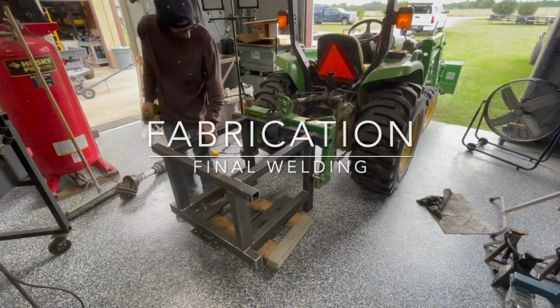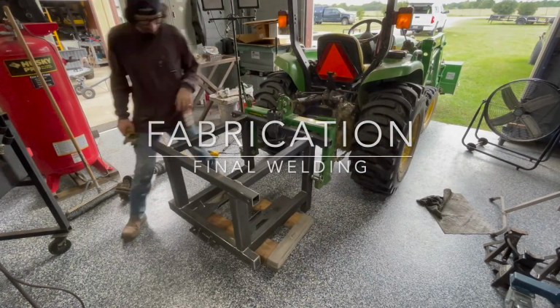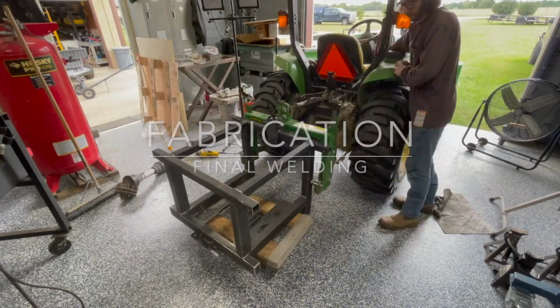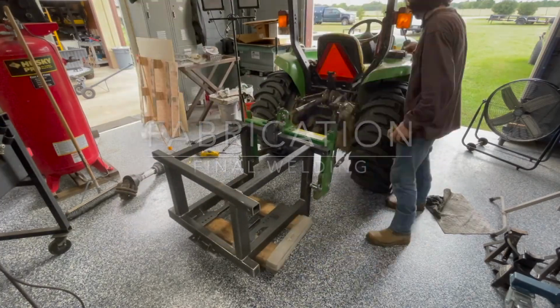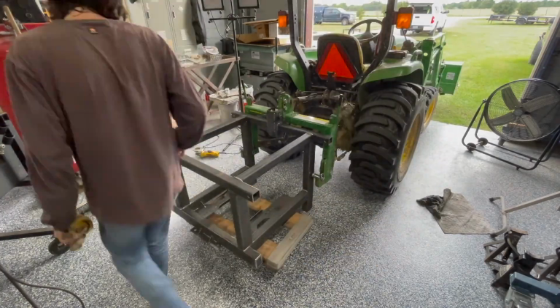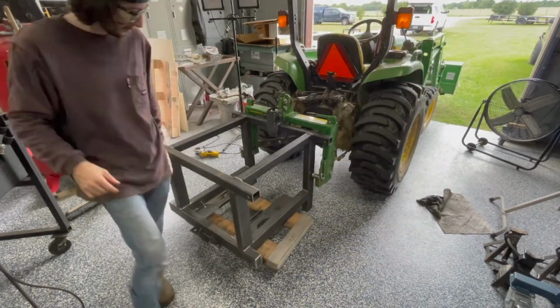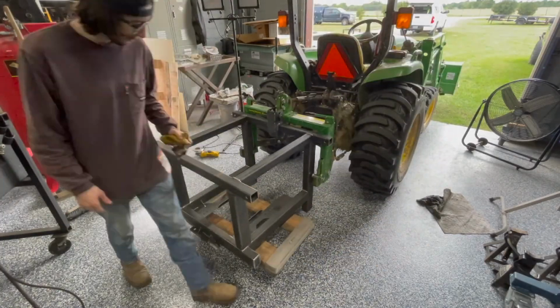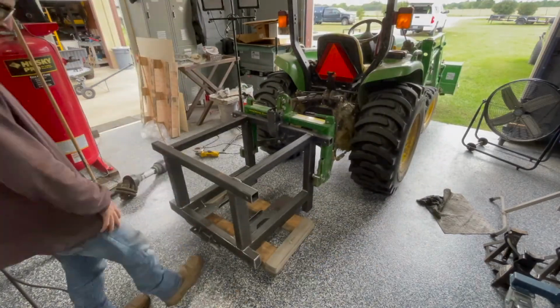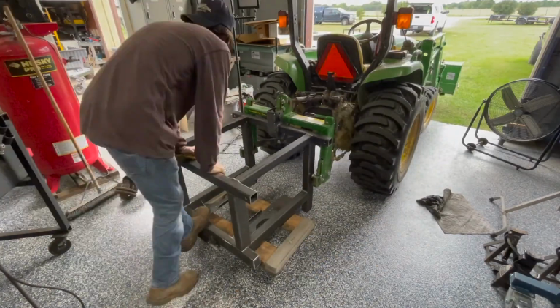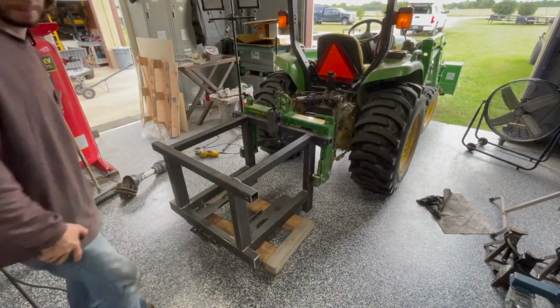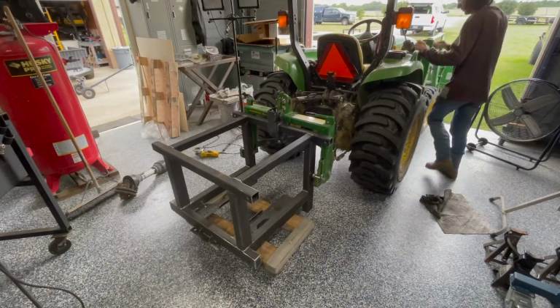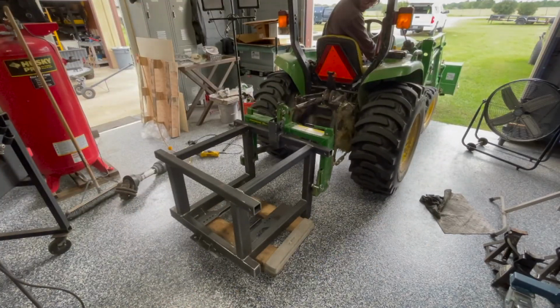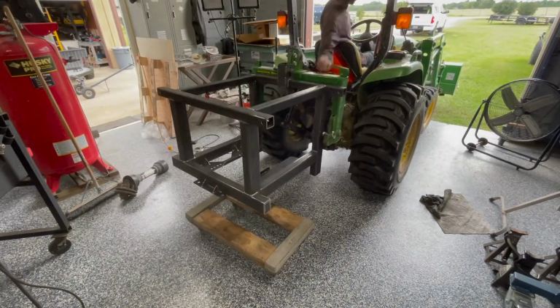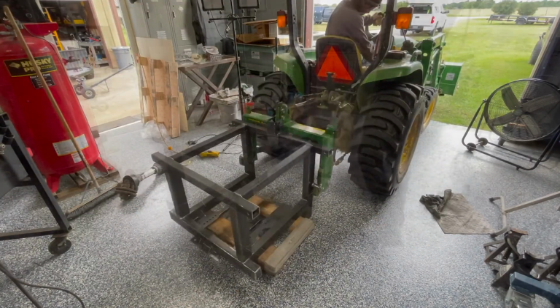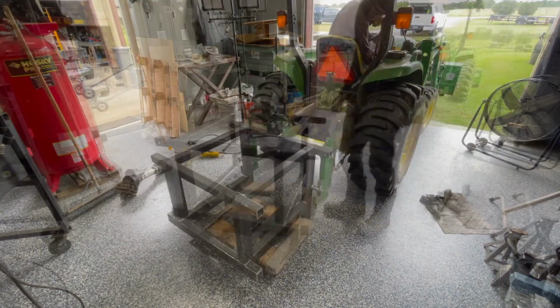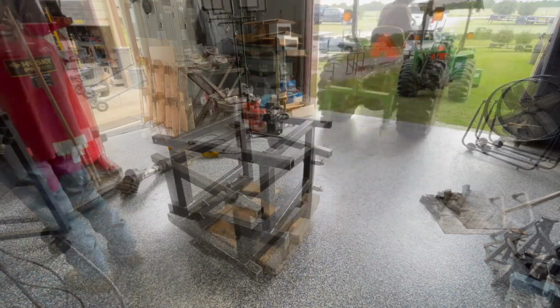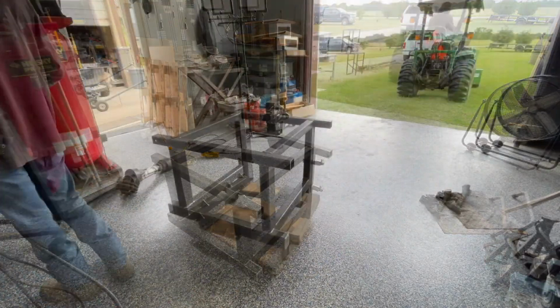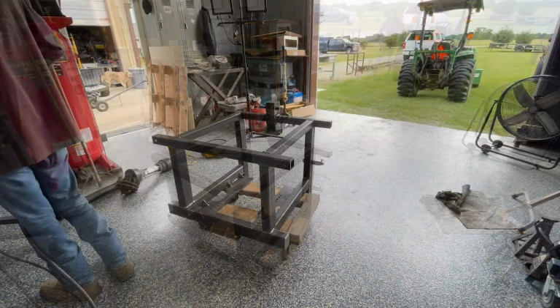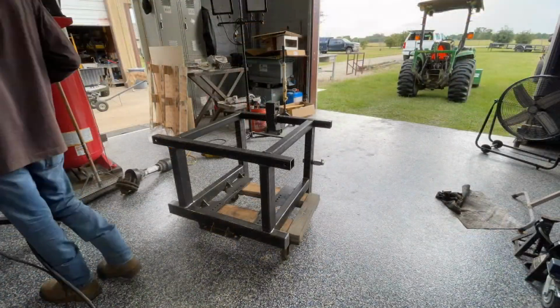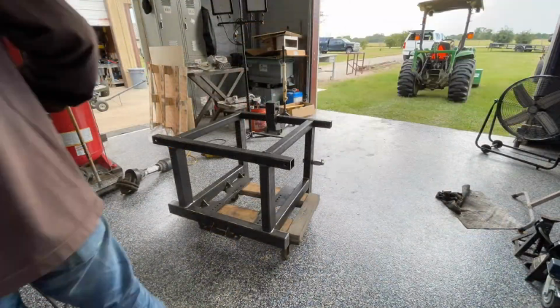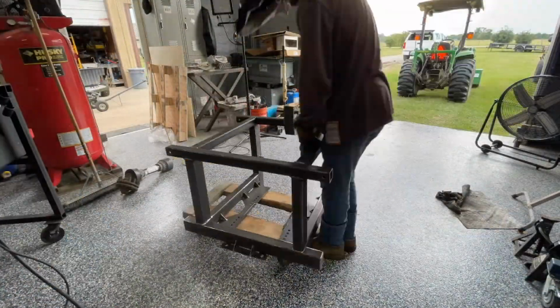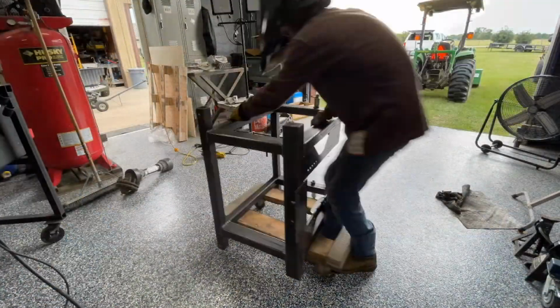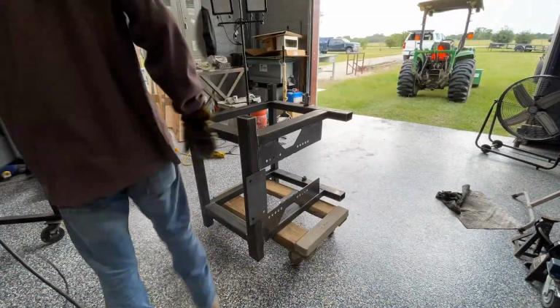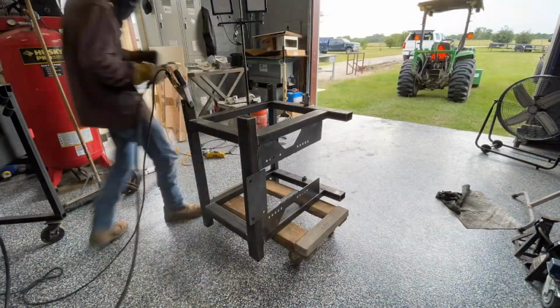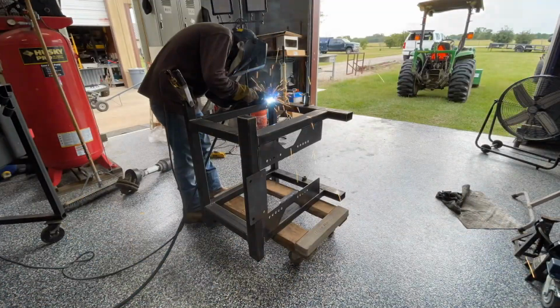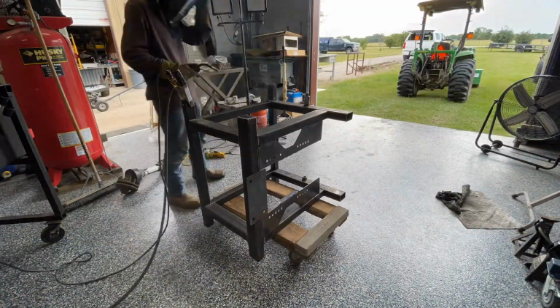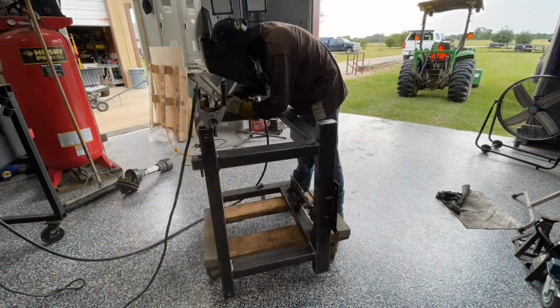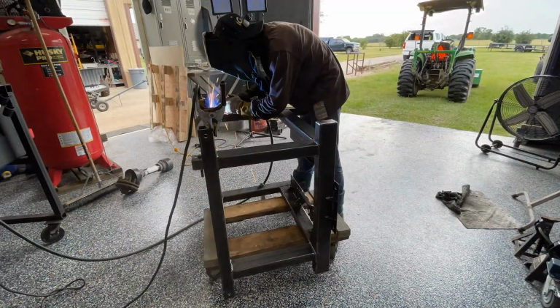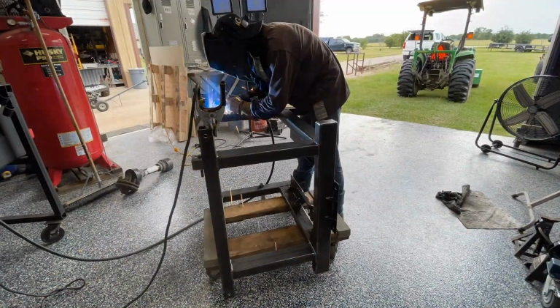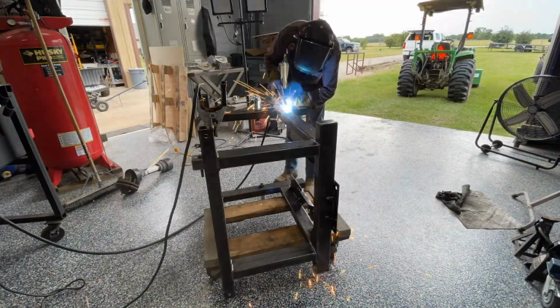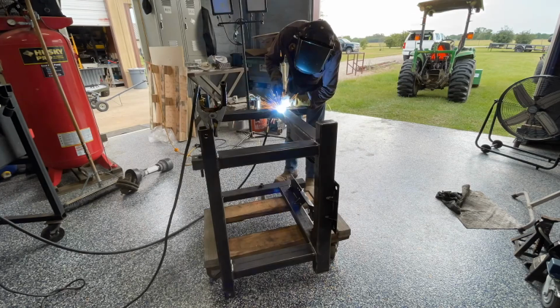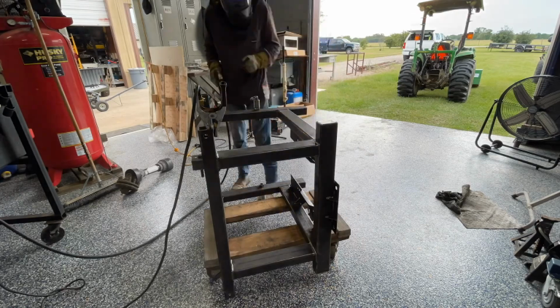With everything tacked in place — well, almost everything — it was time to do some final welding.